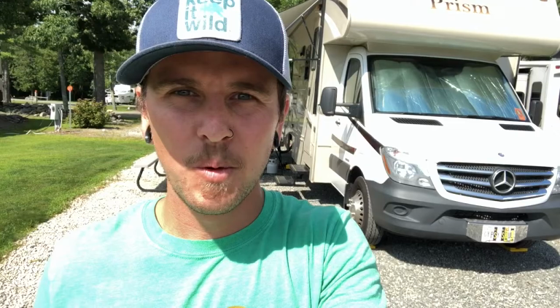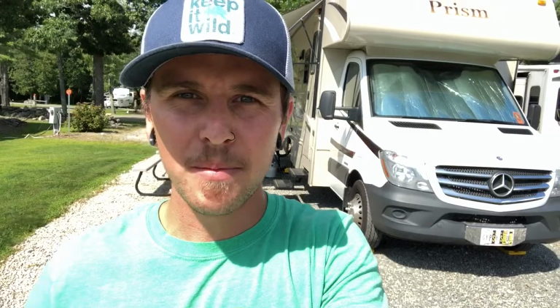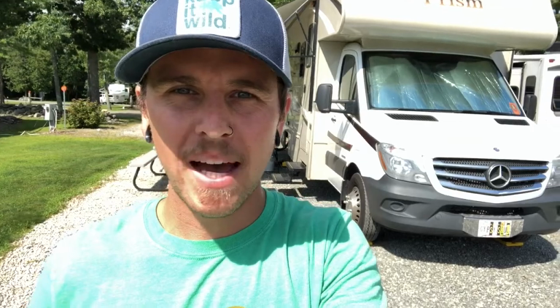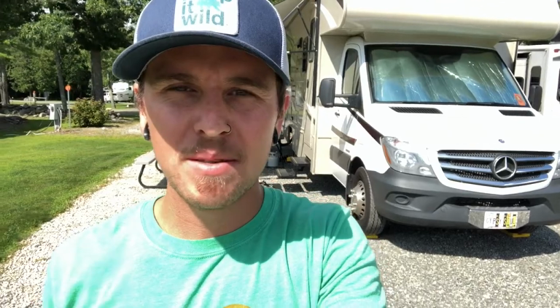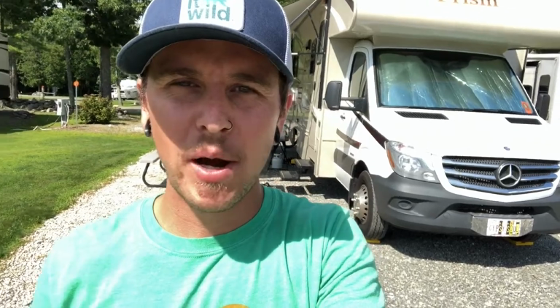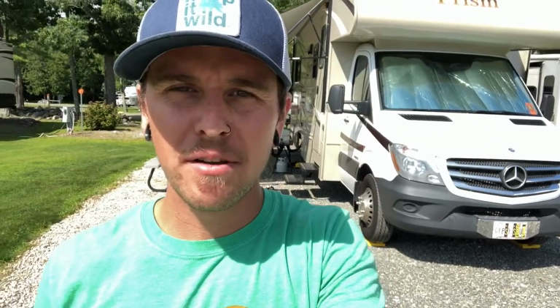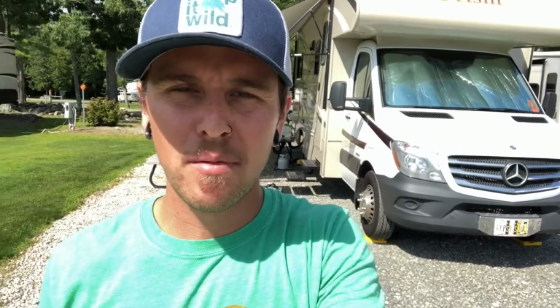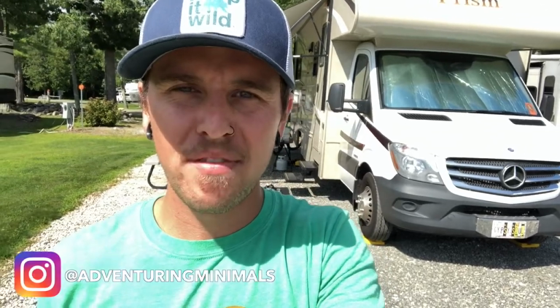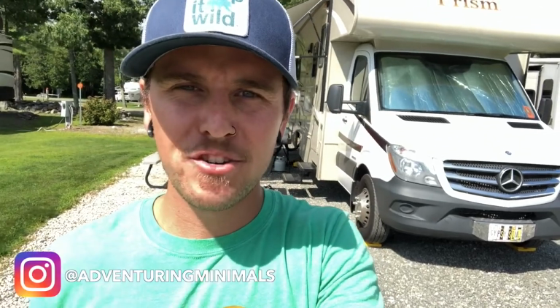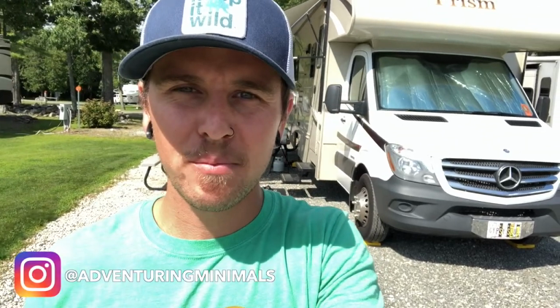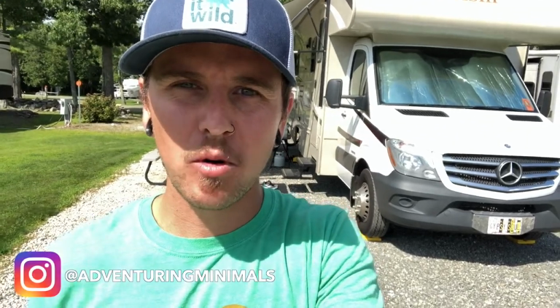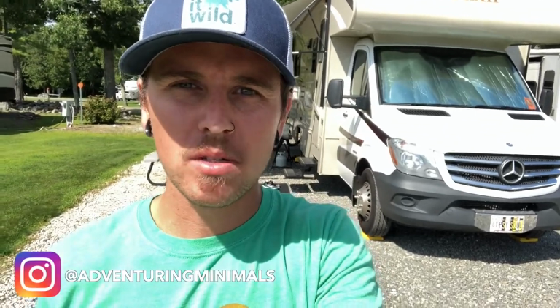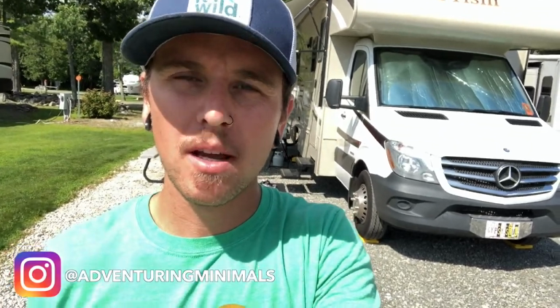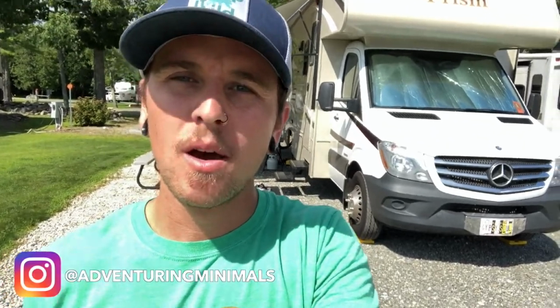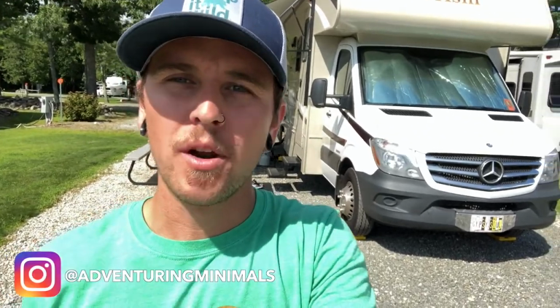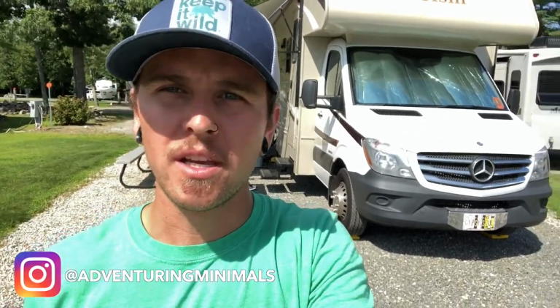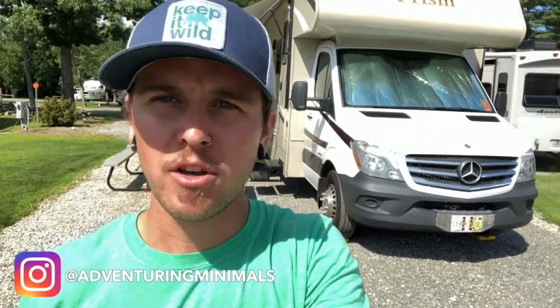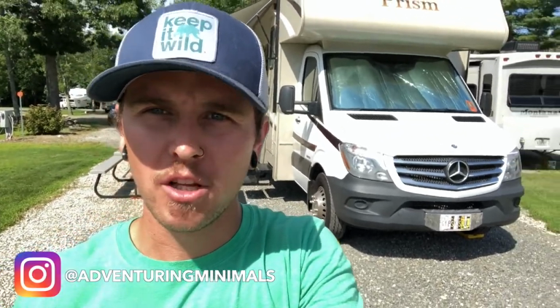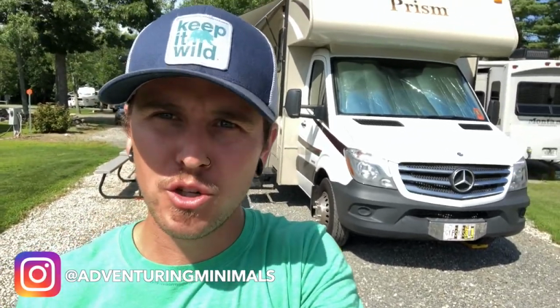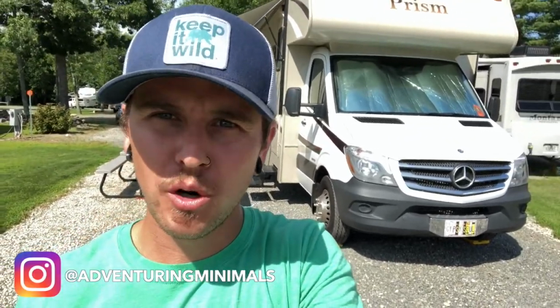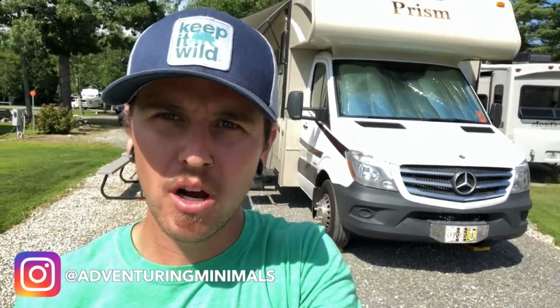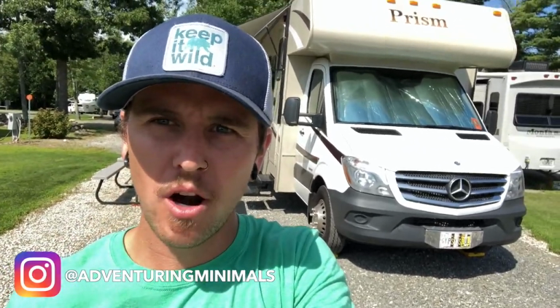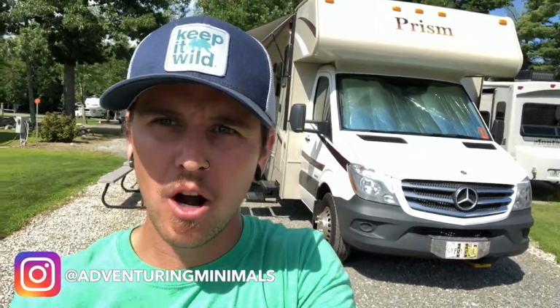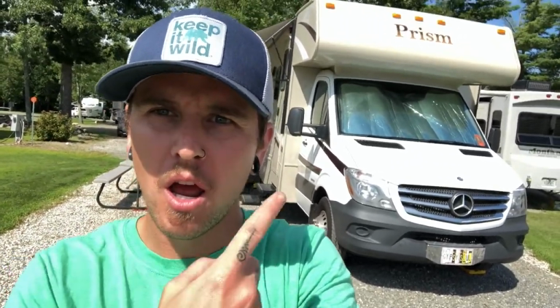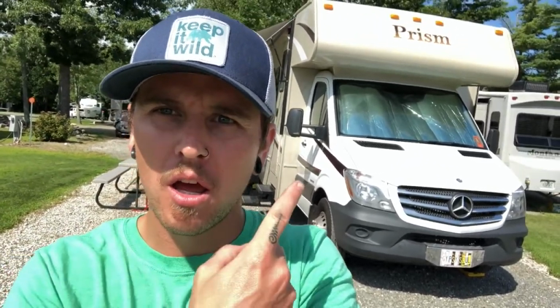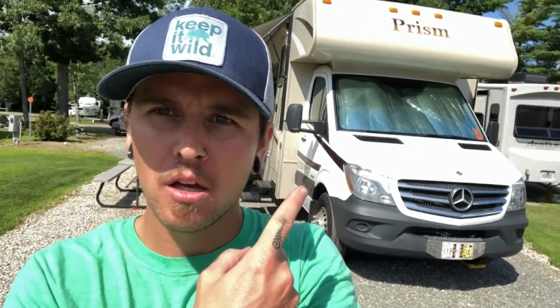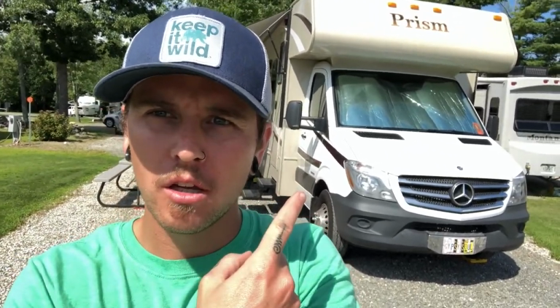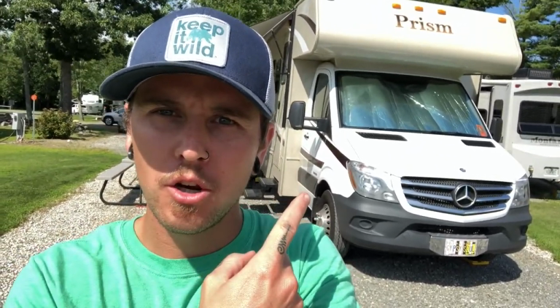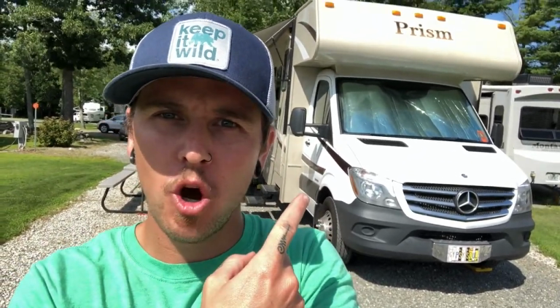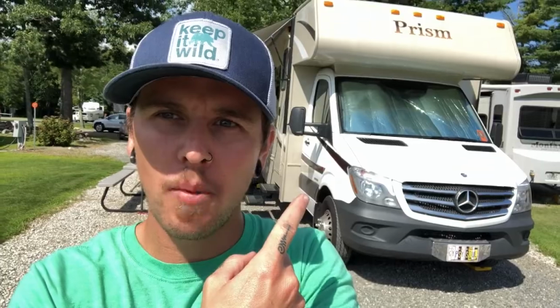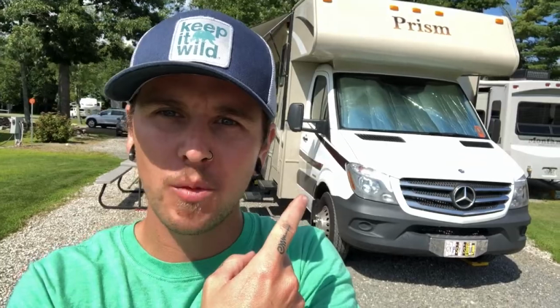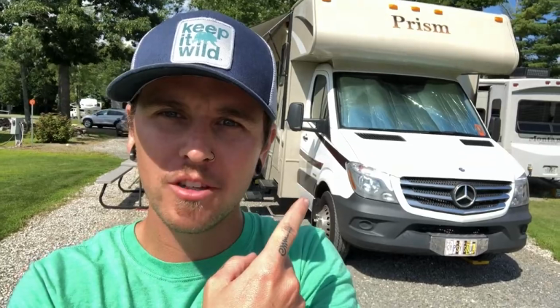What's up guys, it's Brandon from Adventuring Minimals. Wanted to give you a little tour of our new home on wheels.